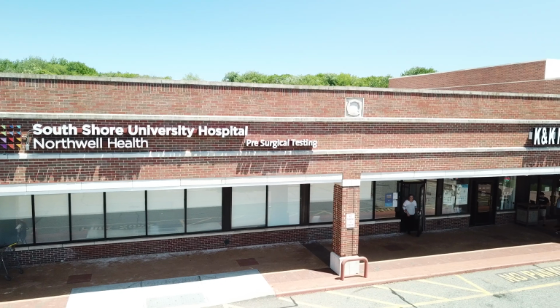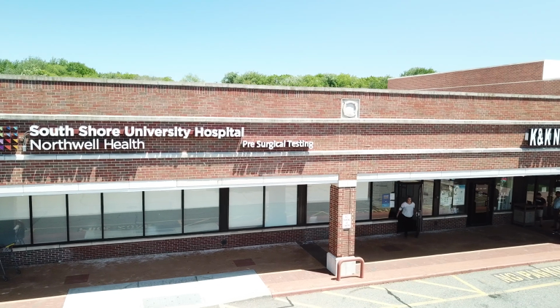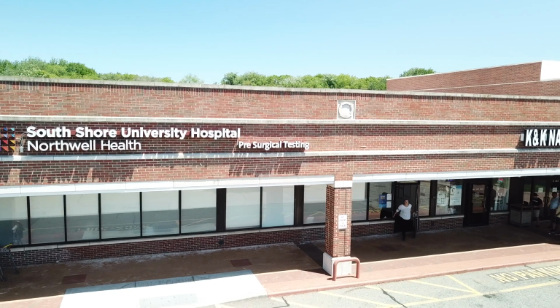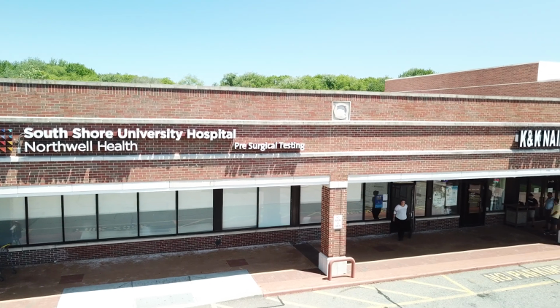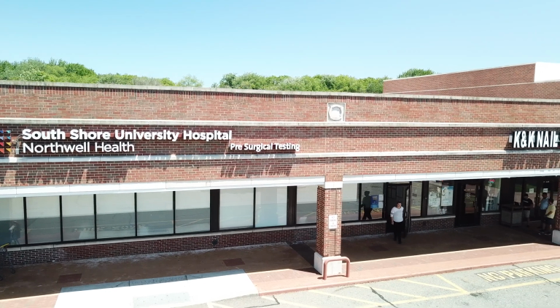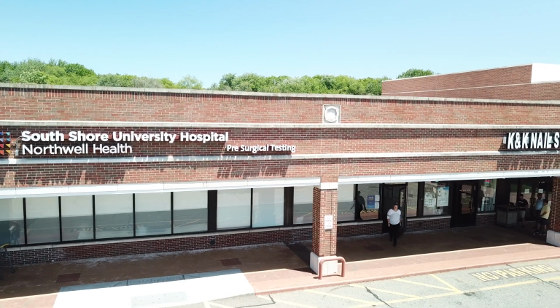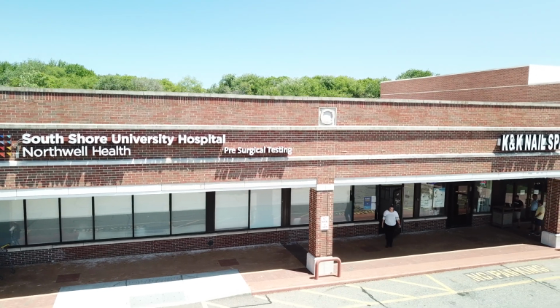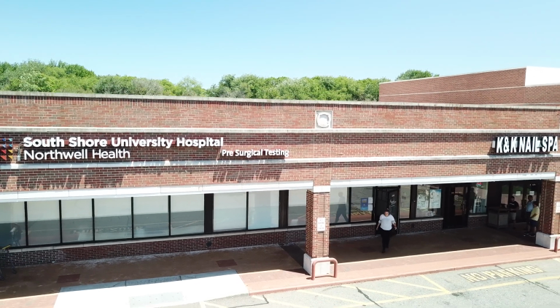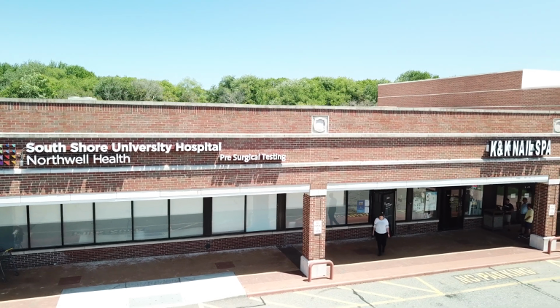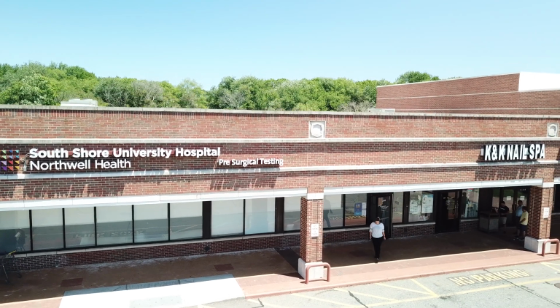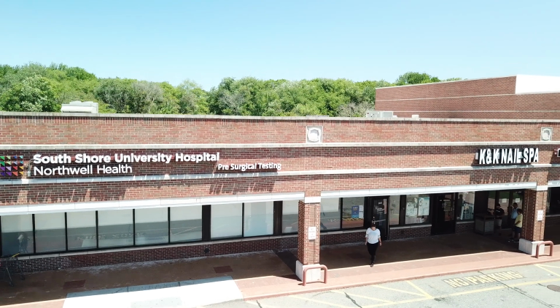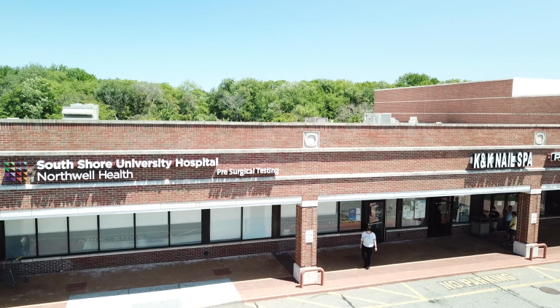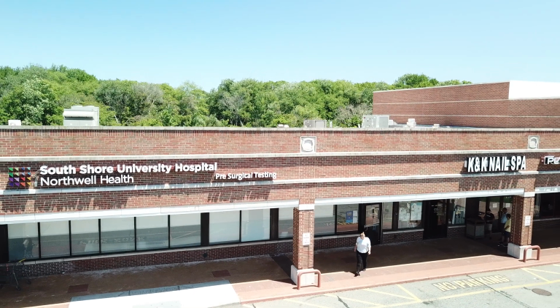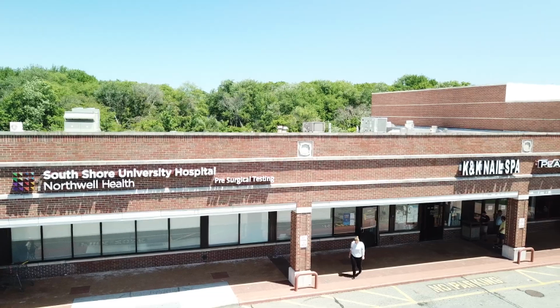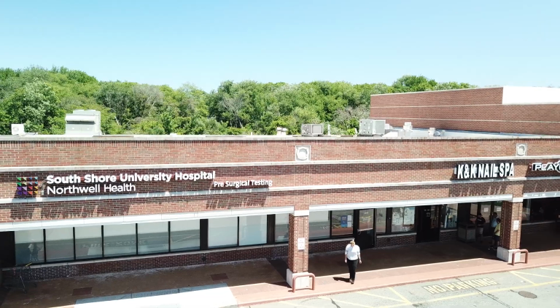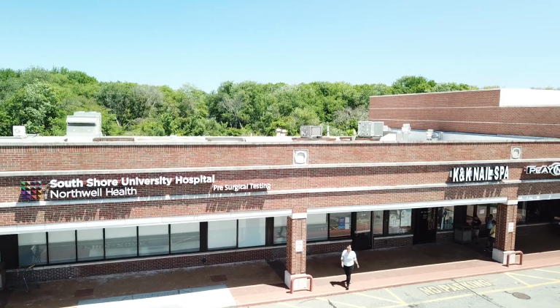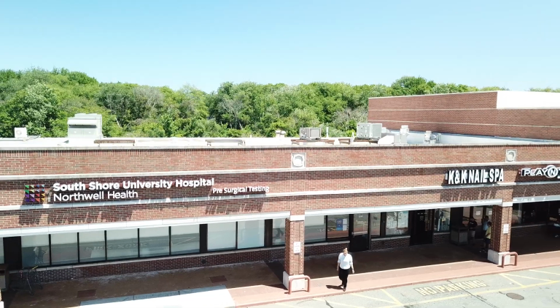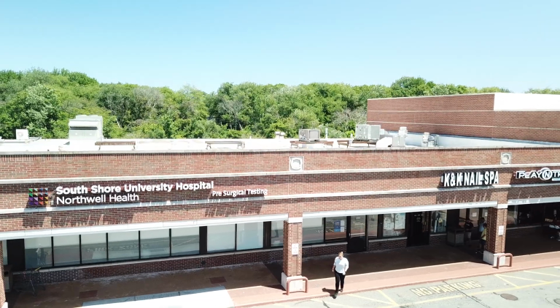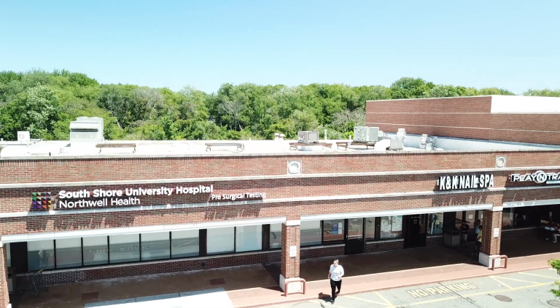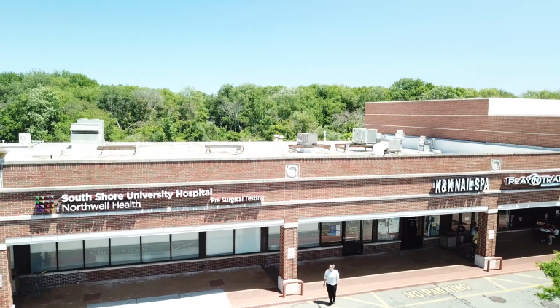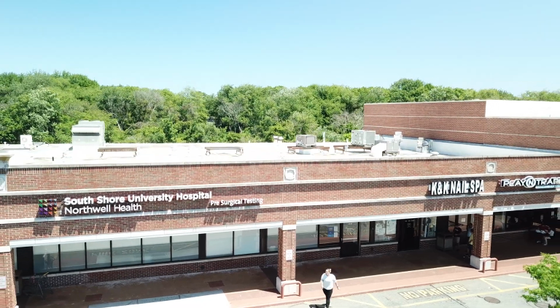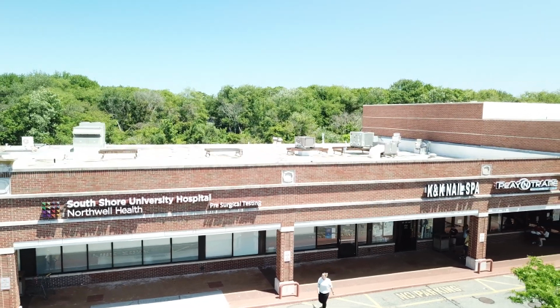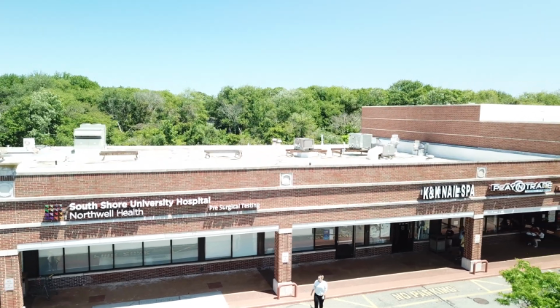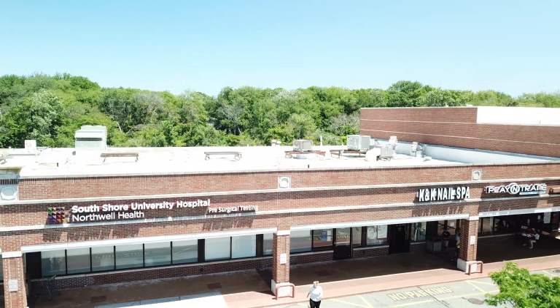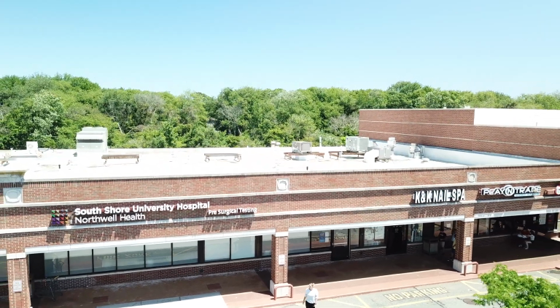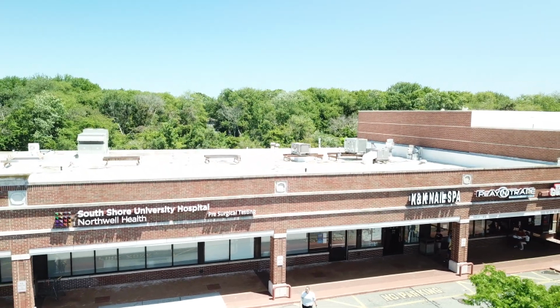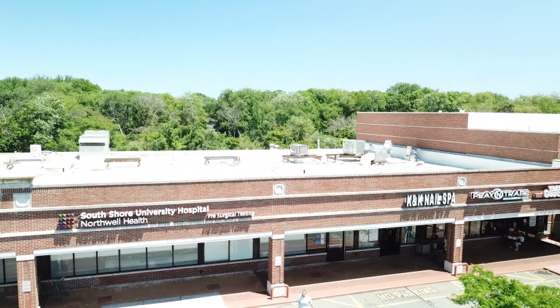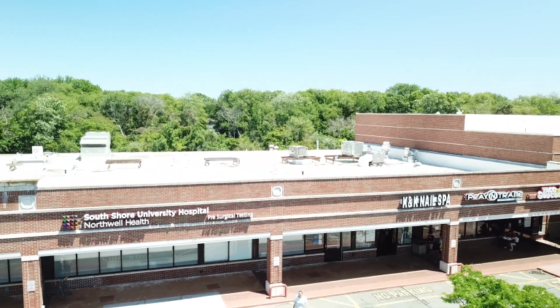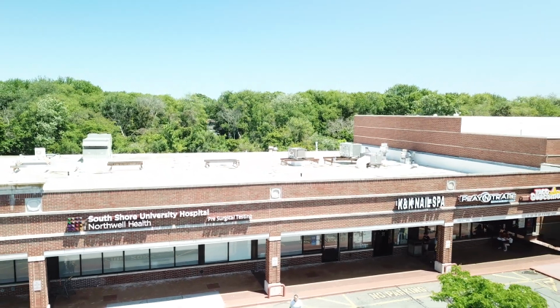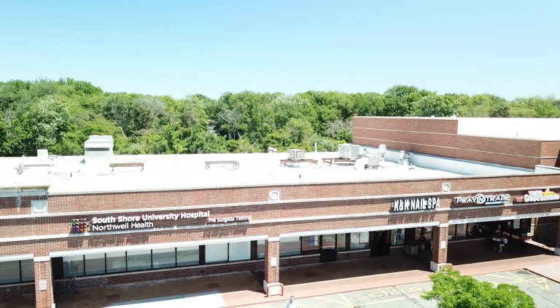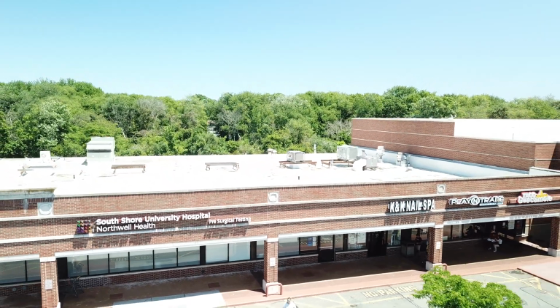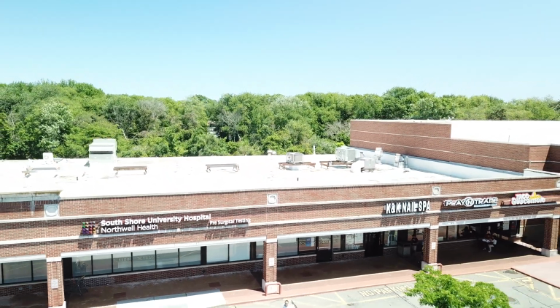Again, thank you for choosing Northwell Health at South Shore University Hospital for your upcoming surgical procedure.